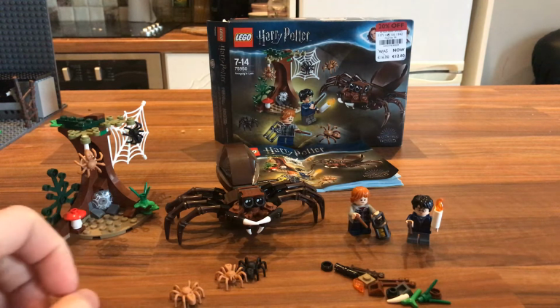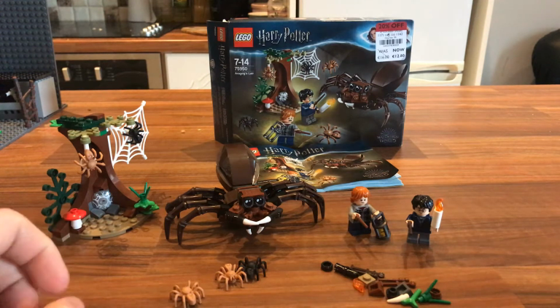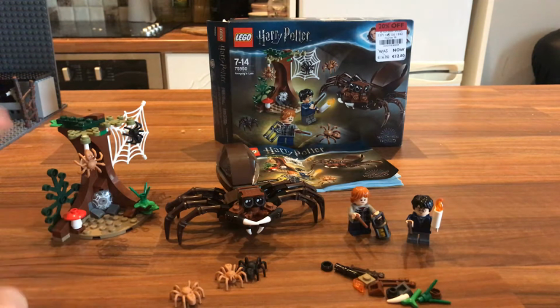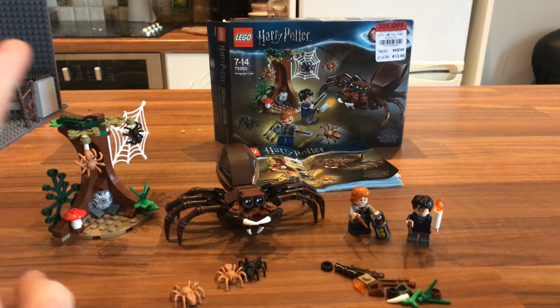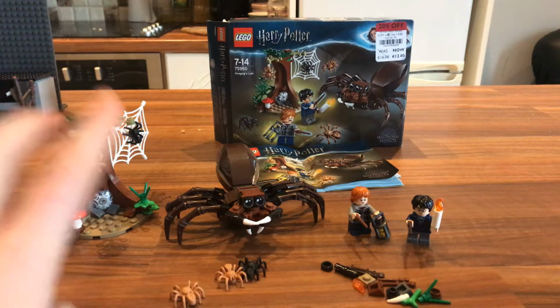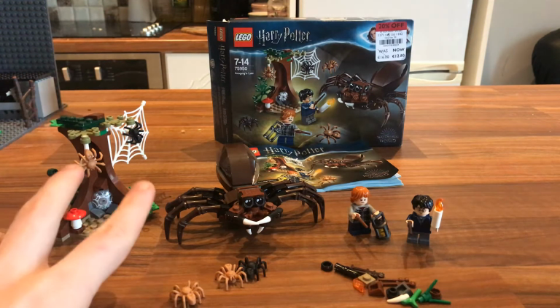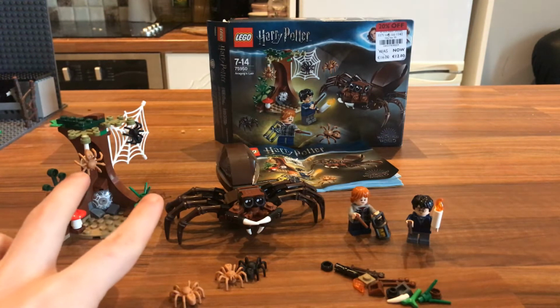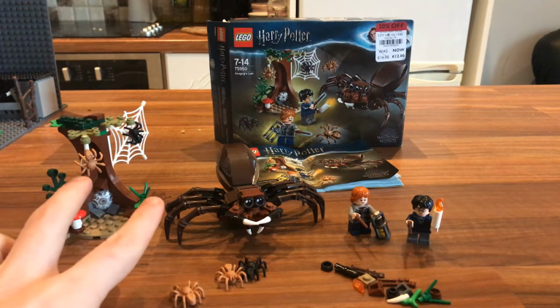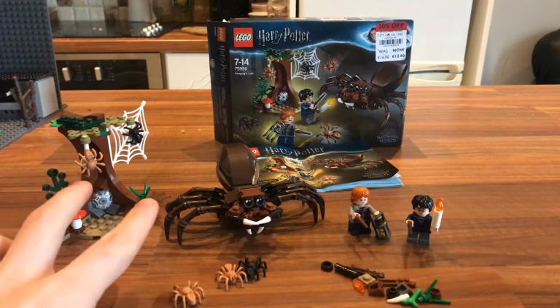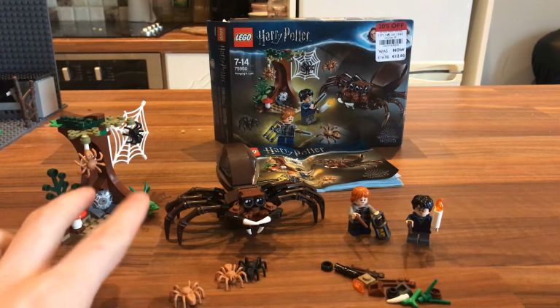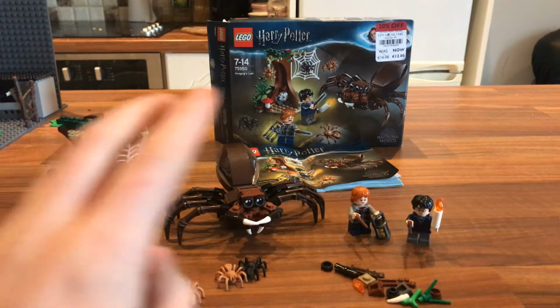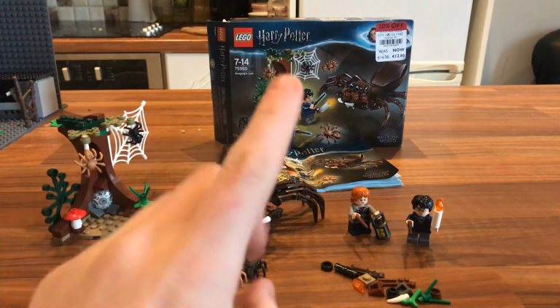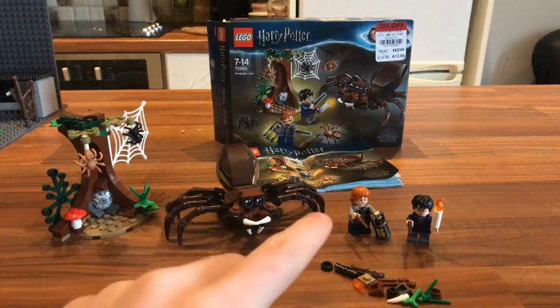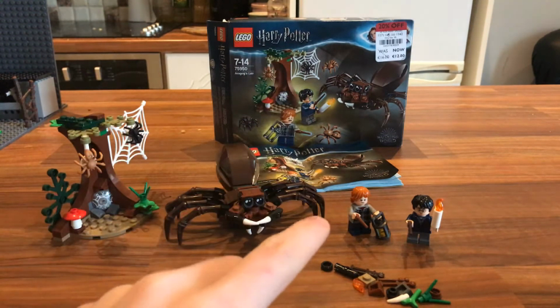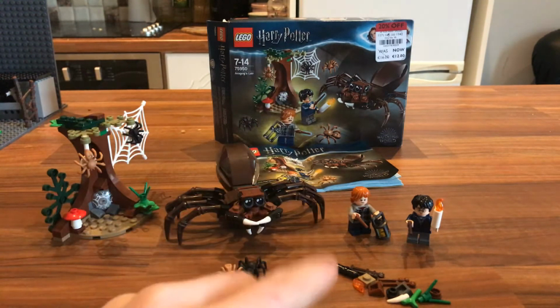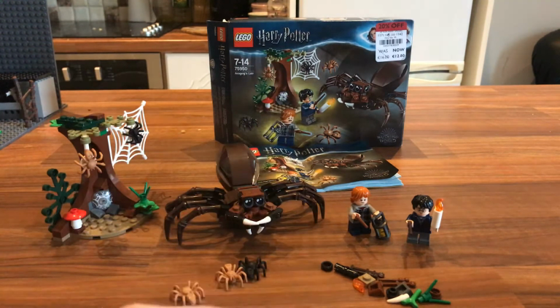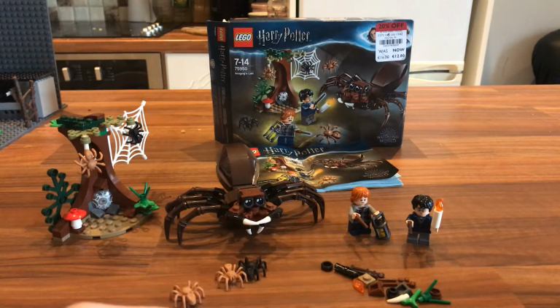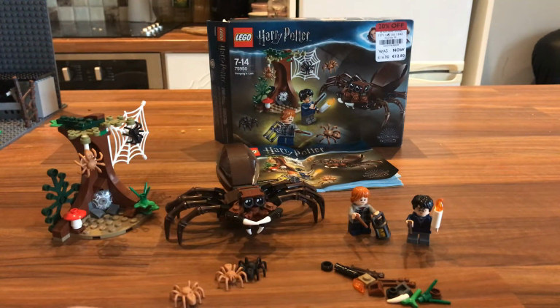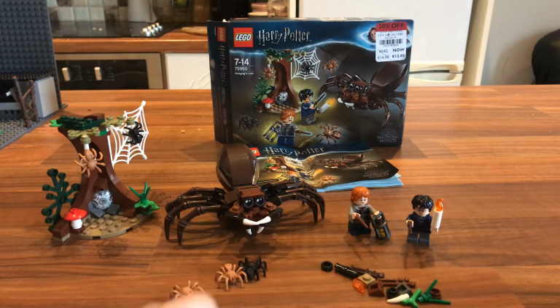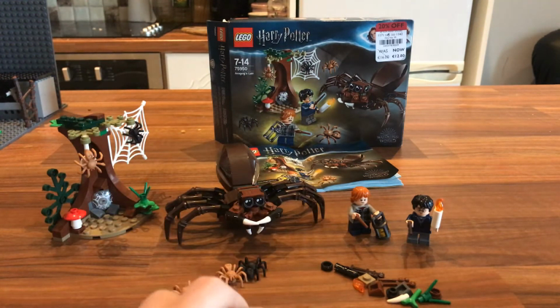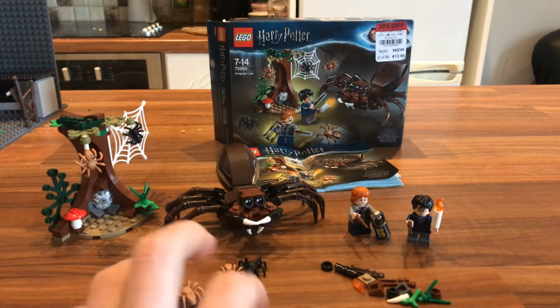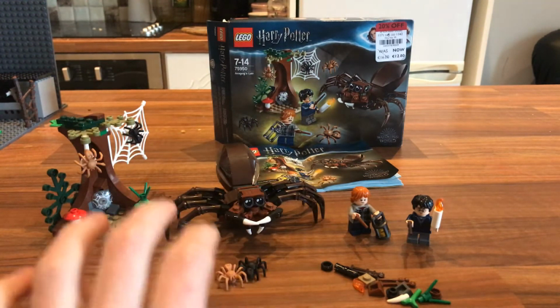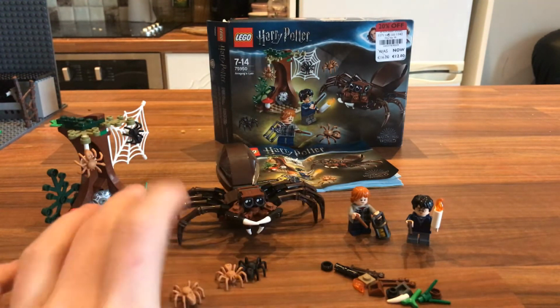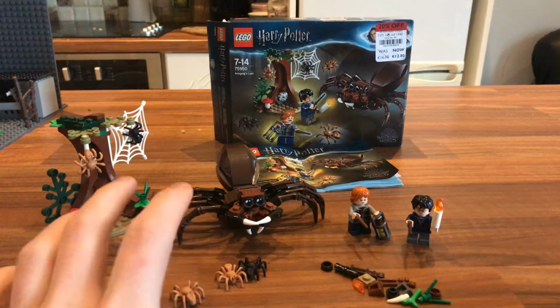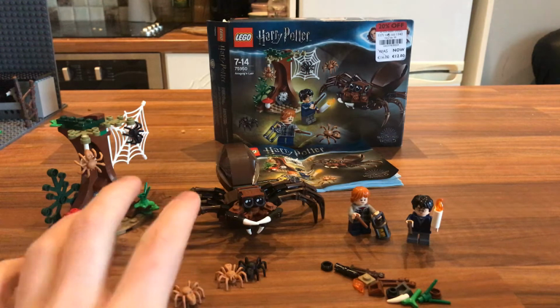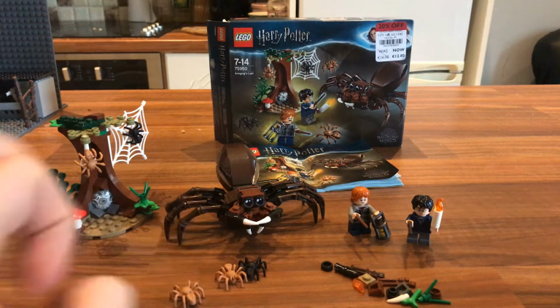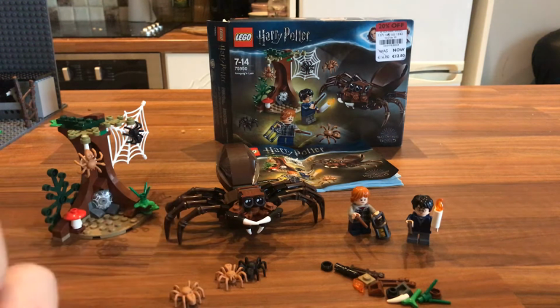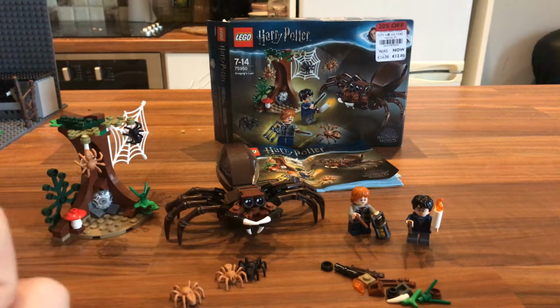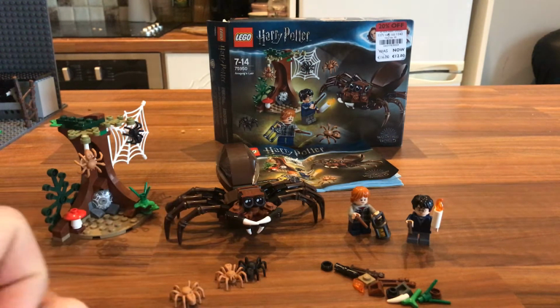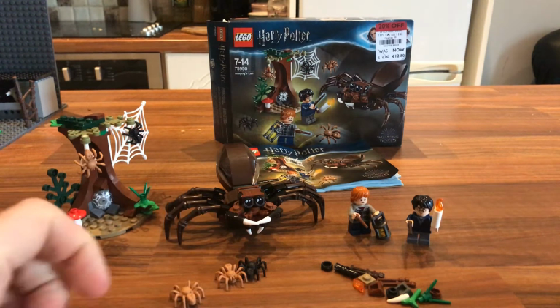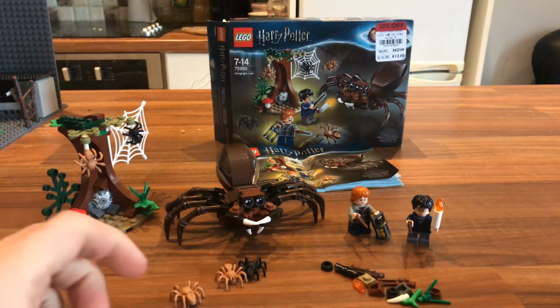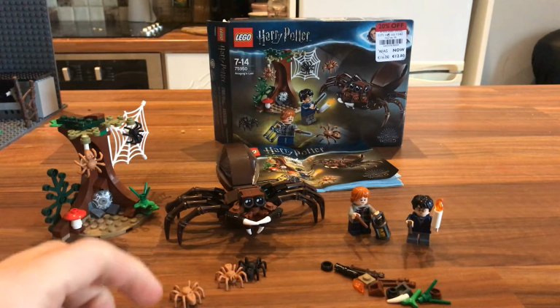We have two main builds, two minifigures, and some extra little creatures in this, which are nice.